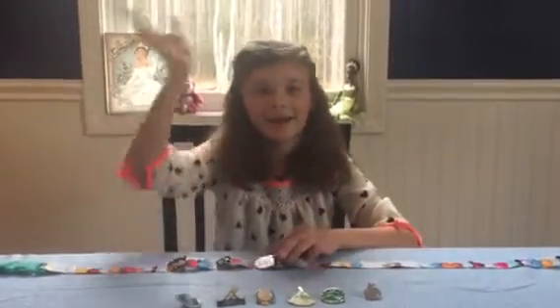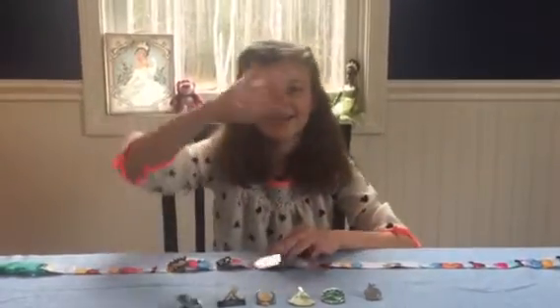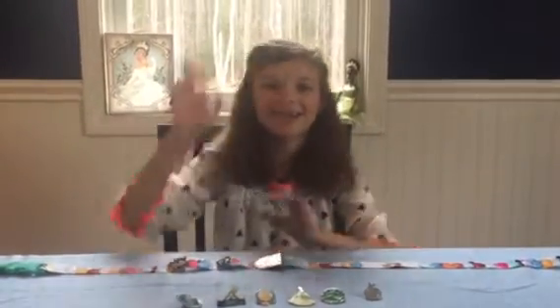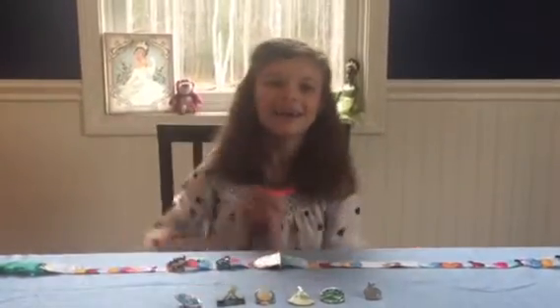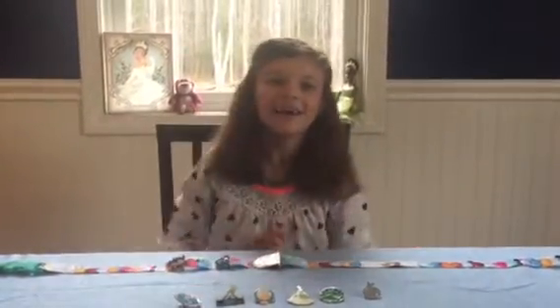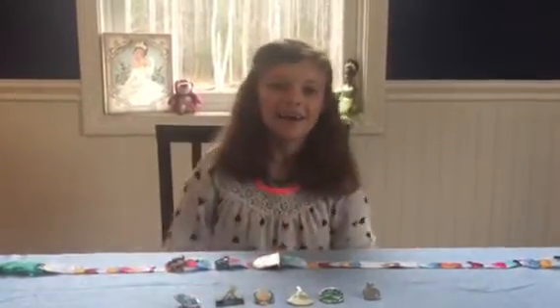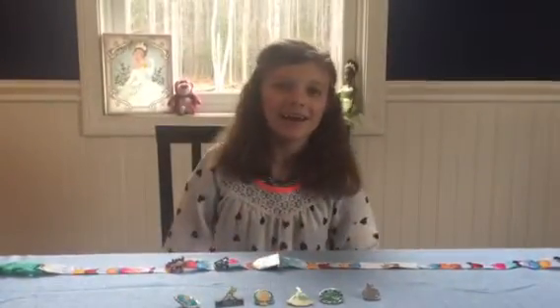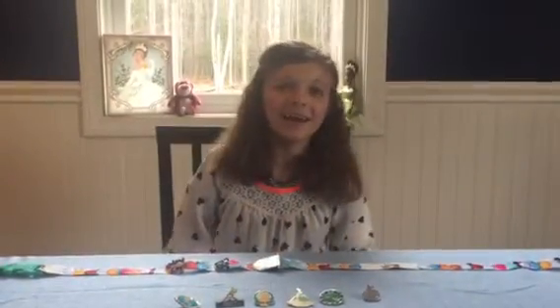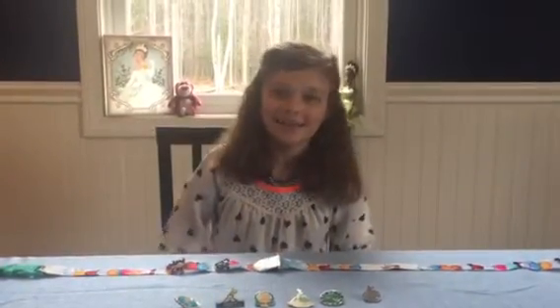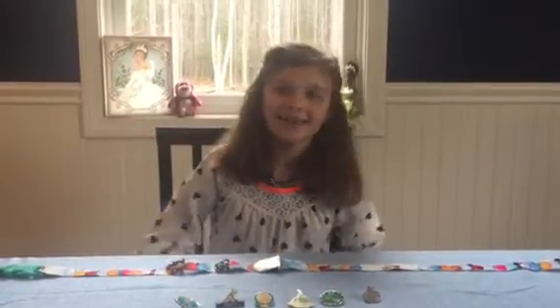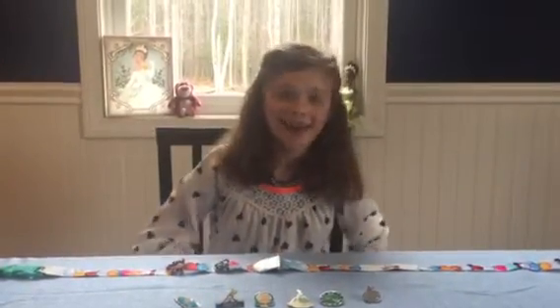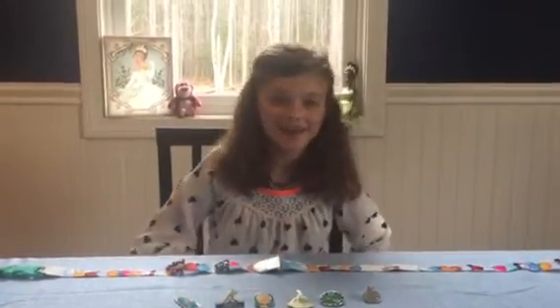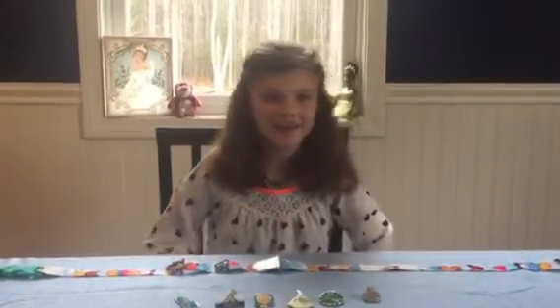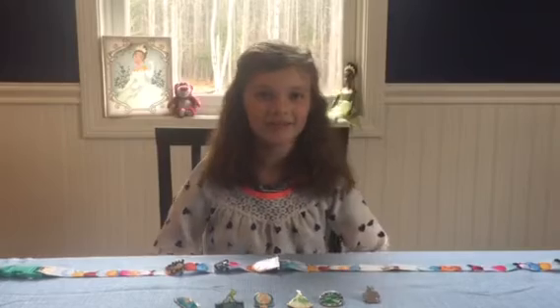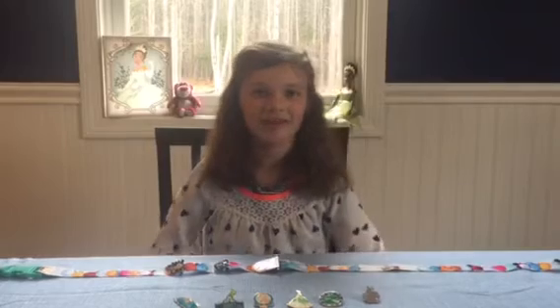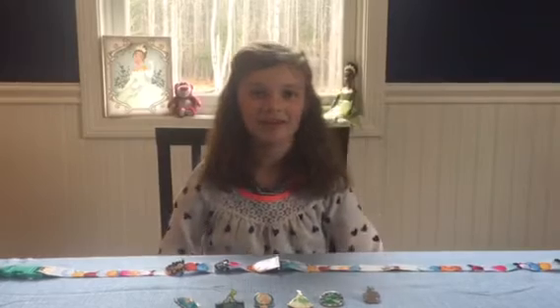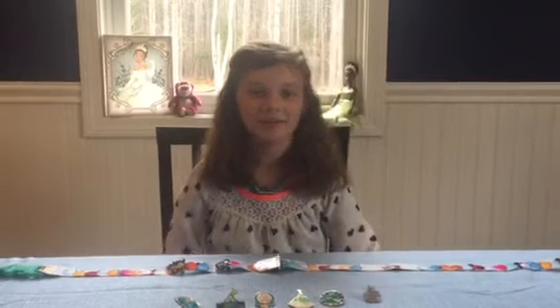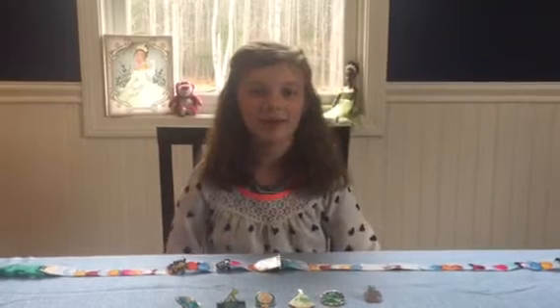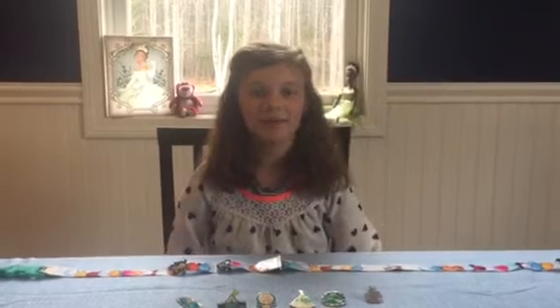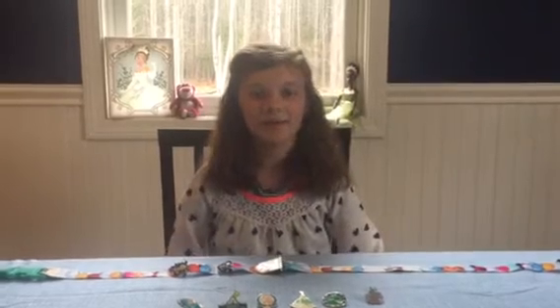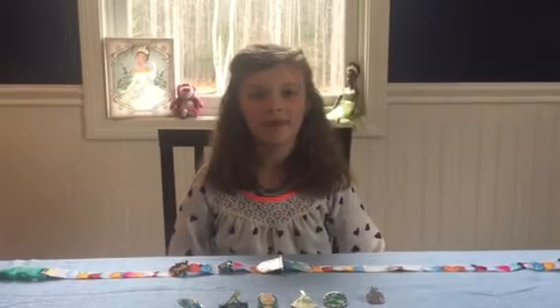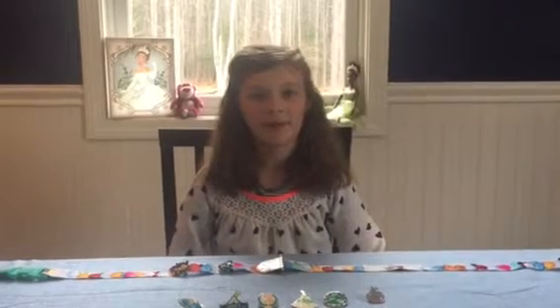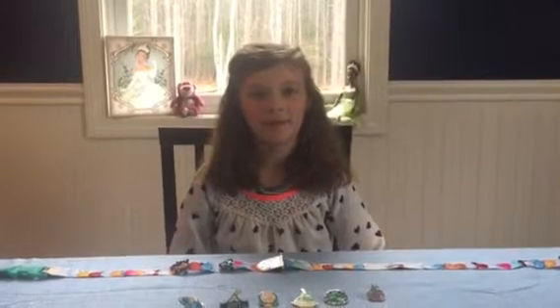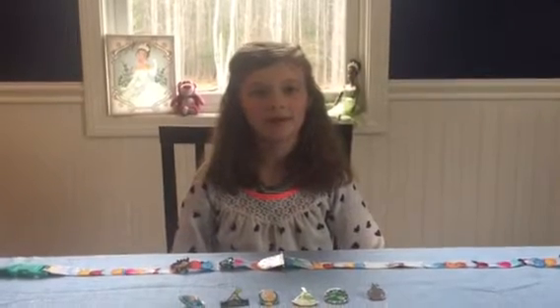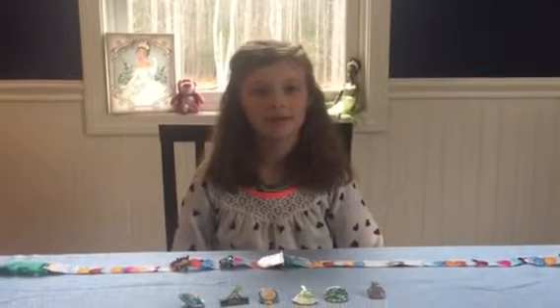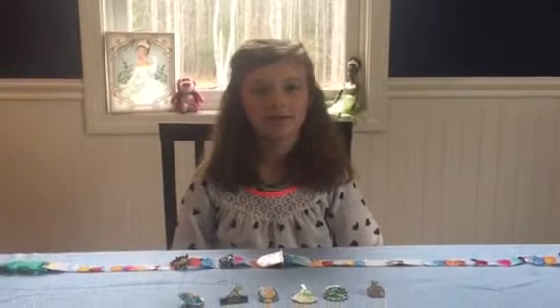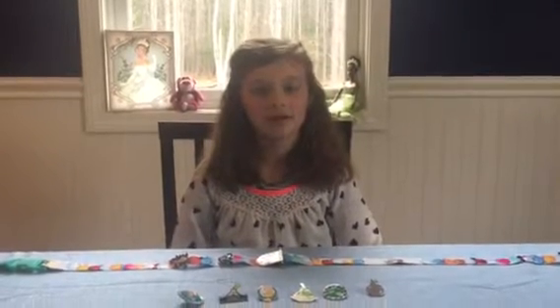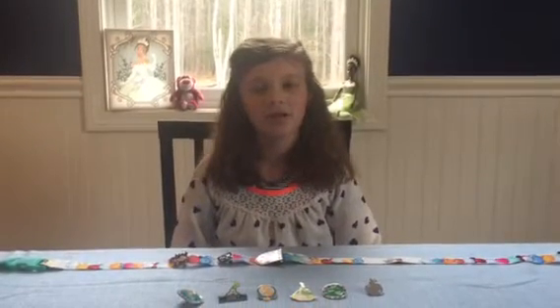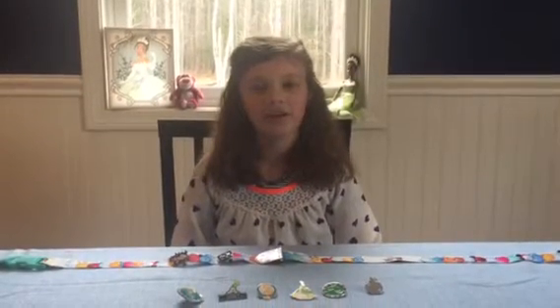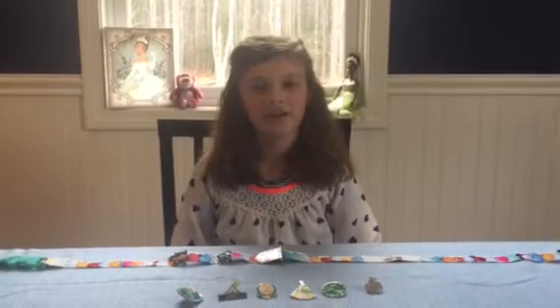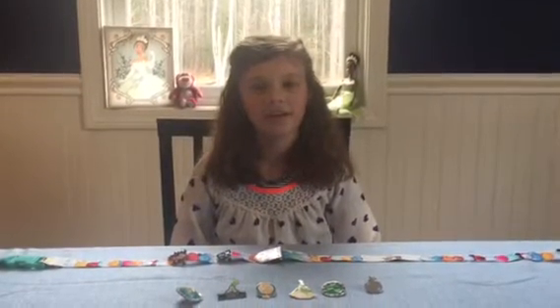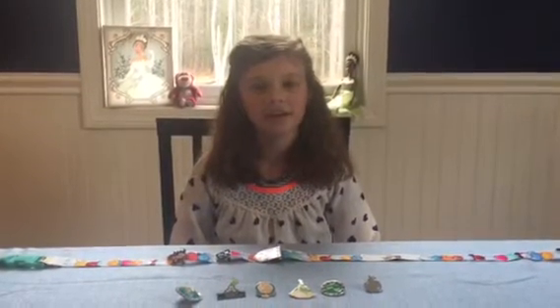Hey guys, it's Kylie J. Vlog. Today I'm going to be telling you about Disney World trading pins.